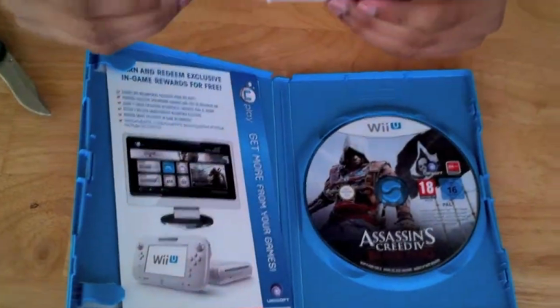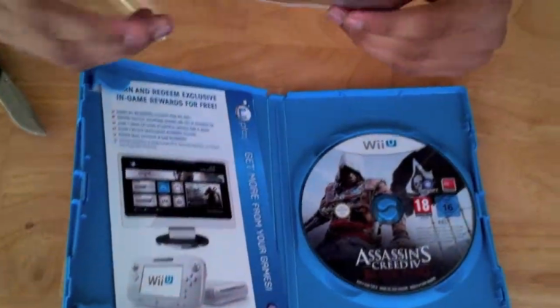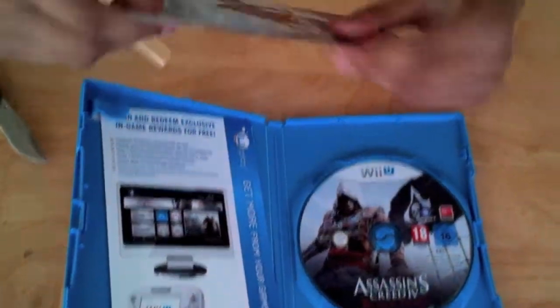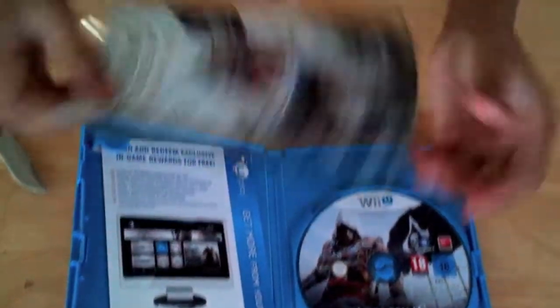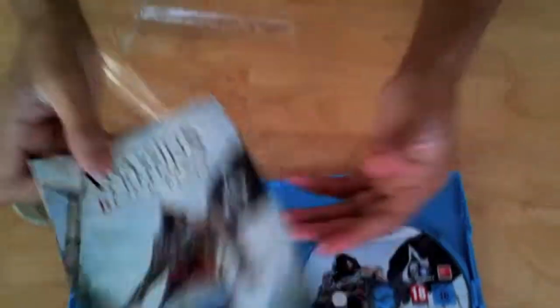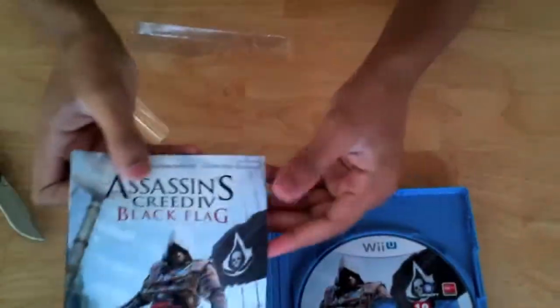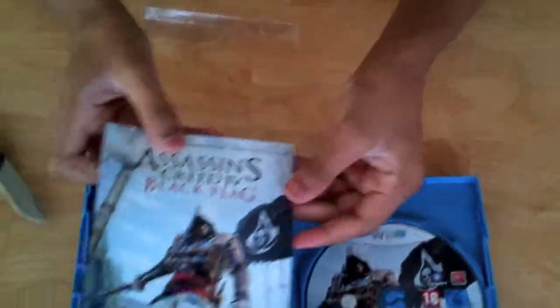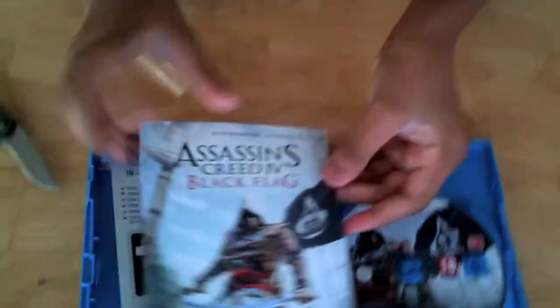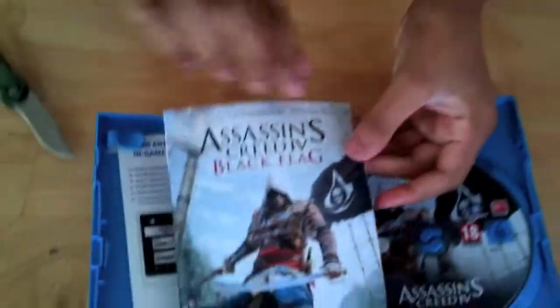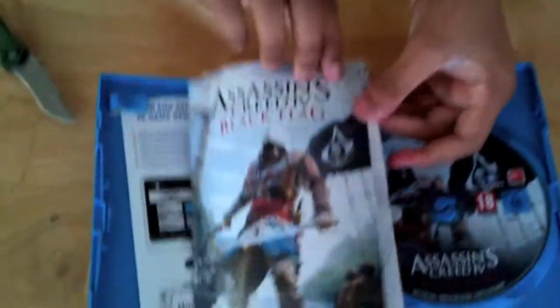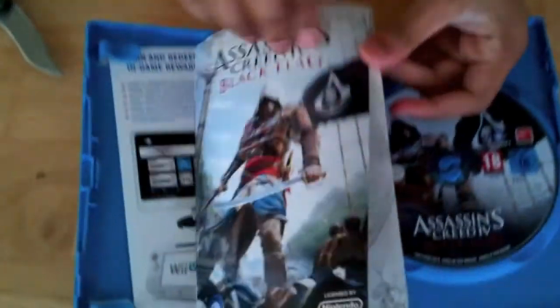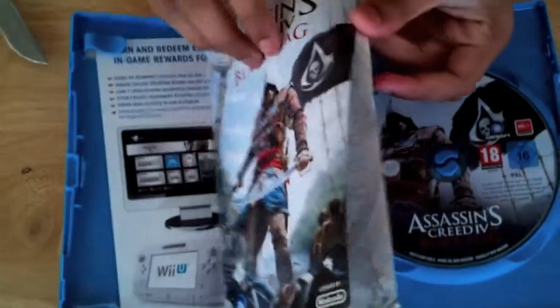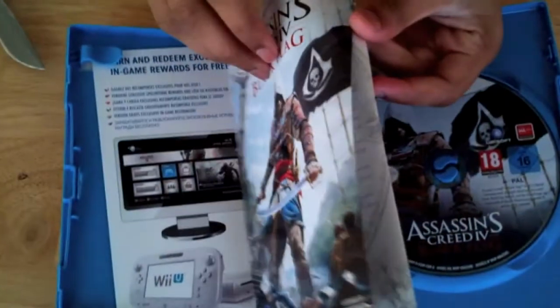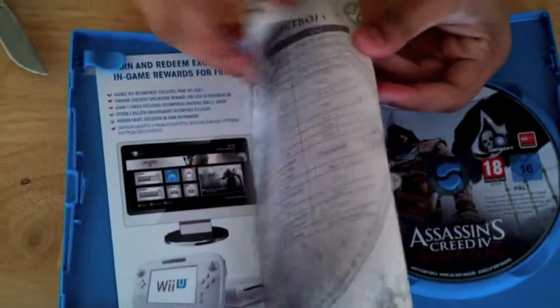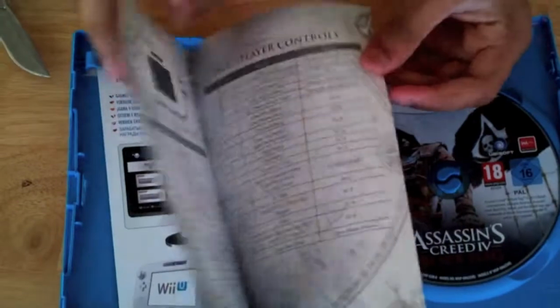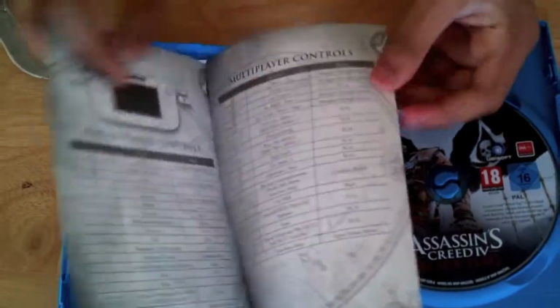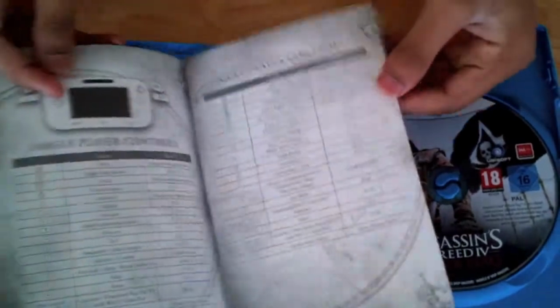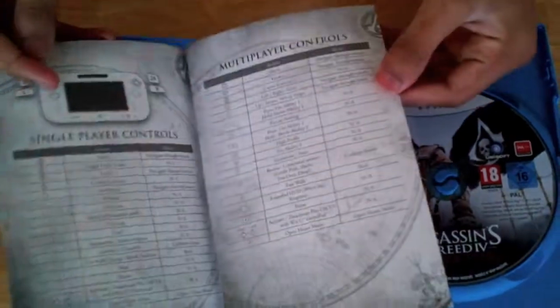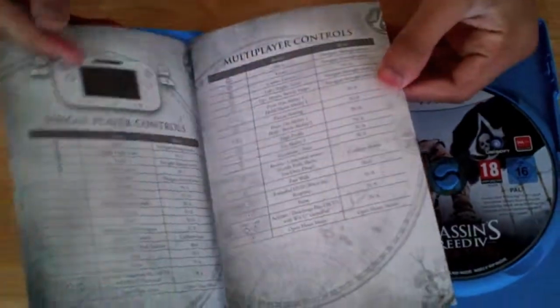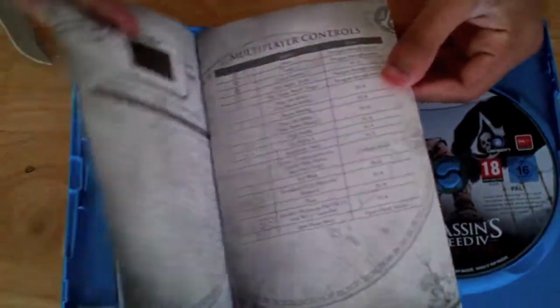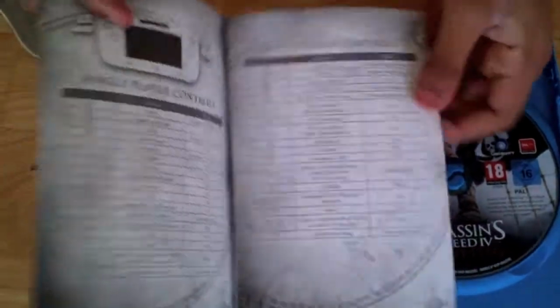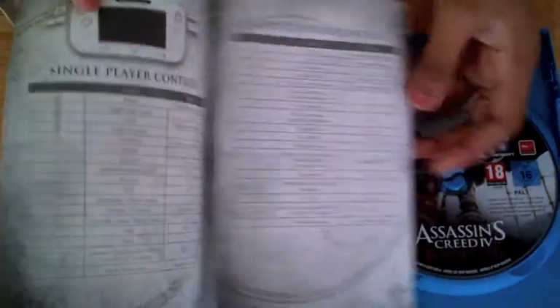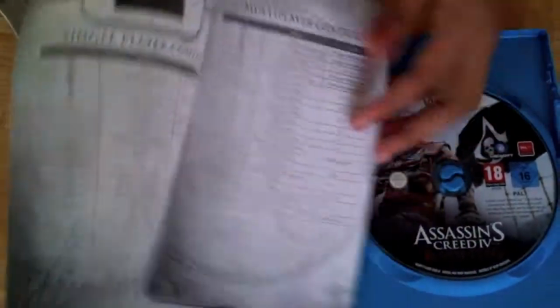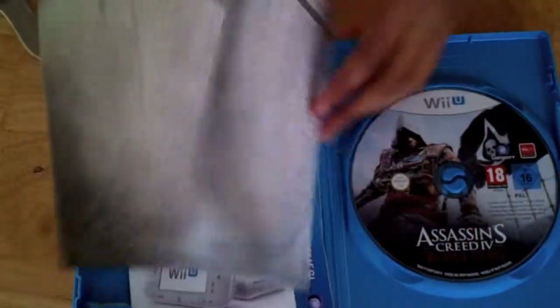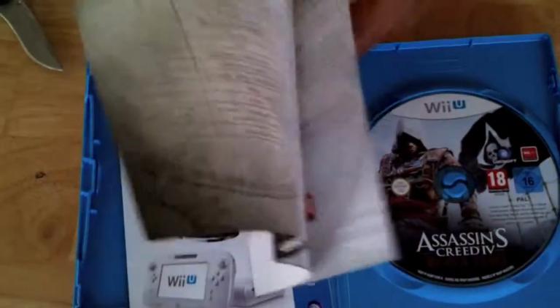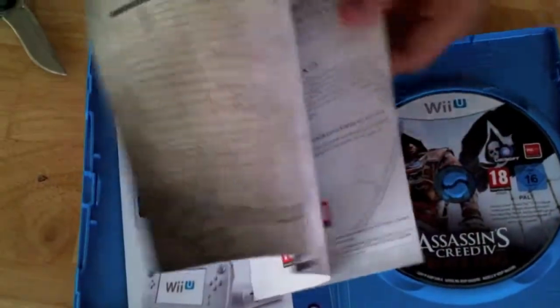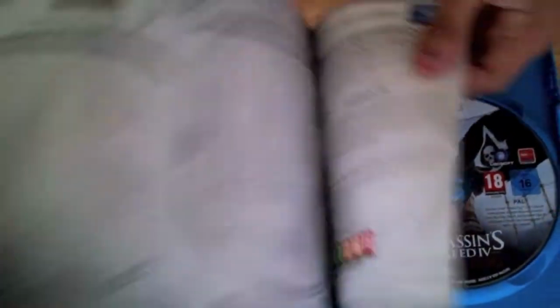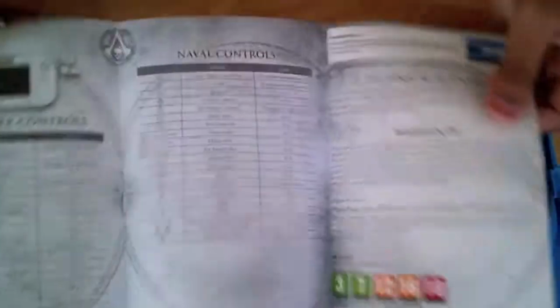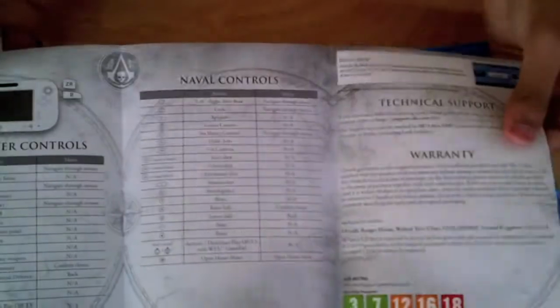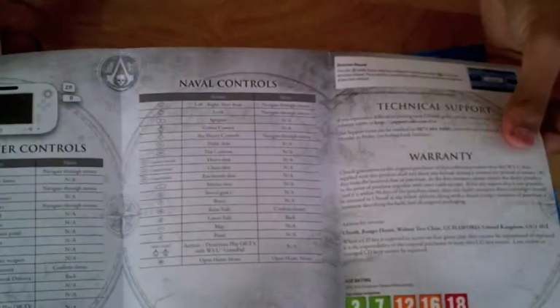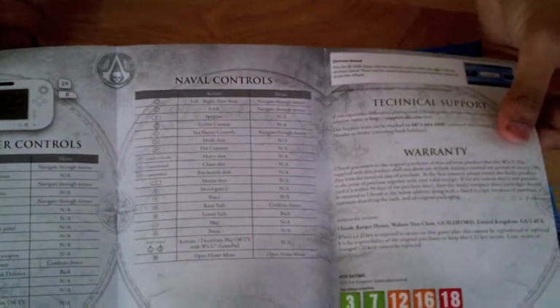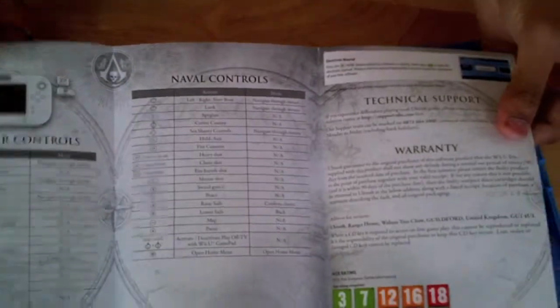A normal Assassin's Creed booklet here. It teaches you how to play and the controls.